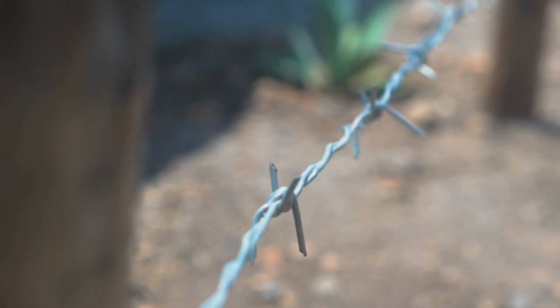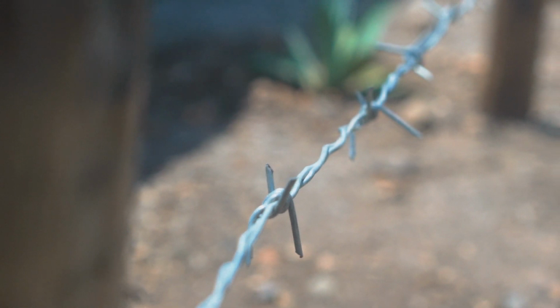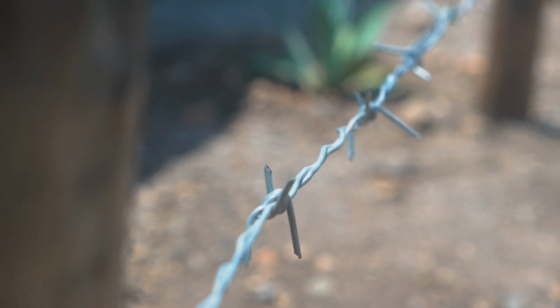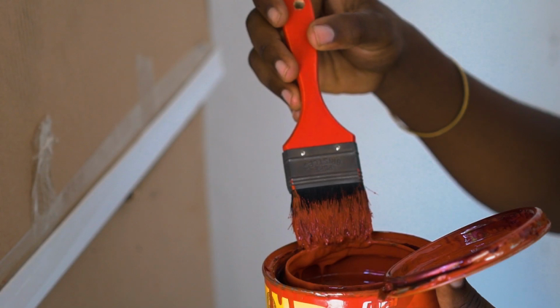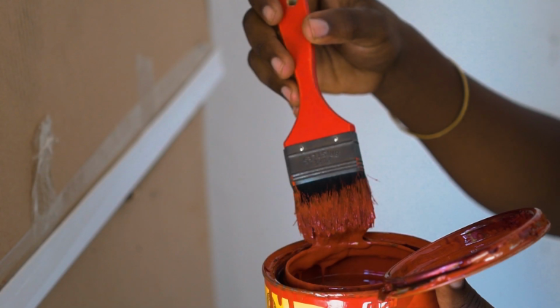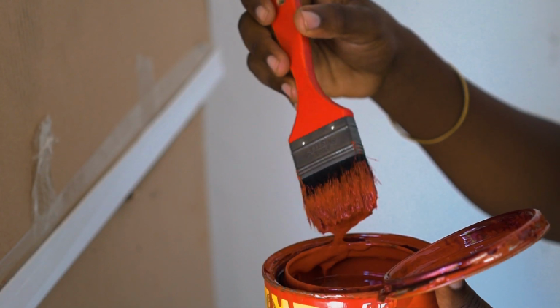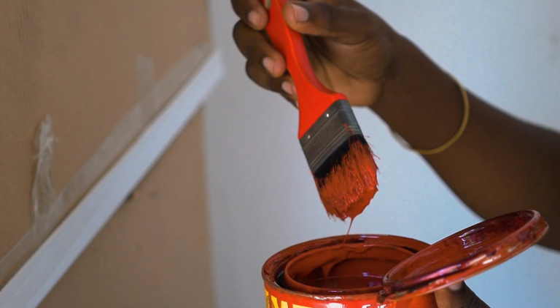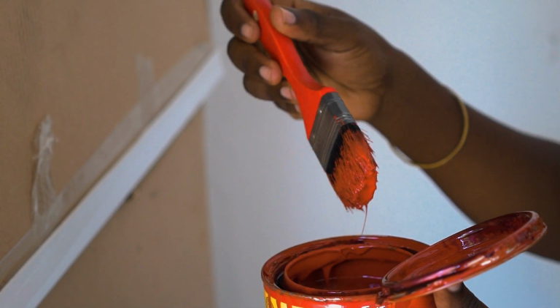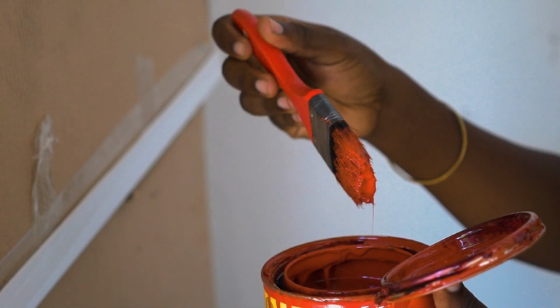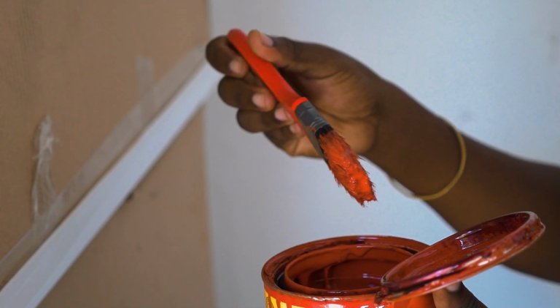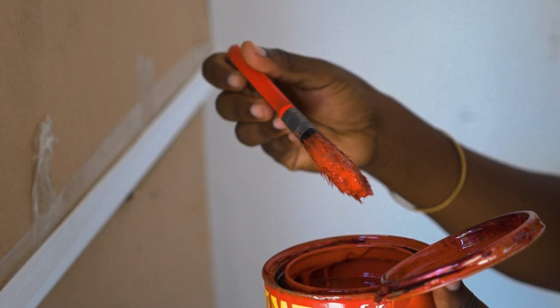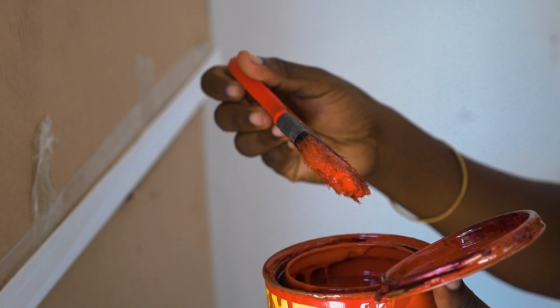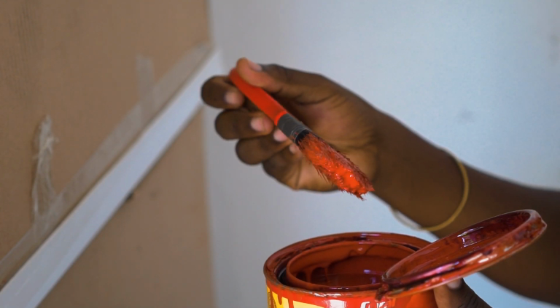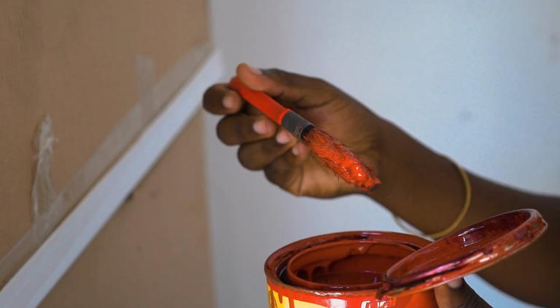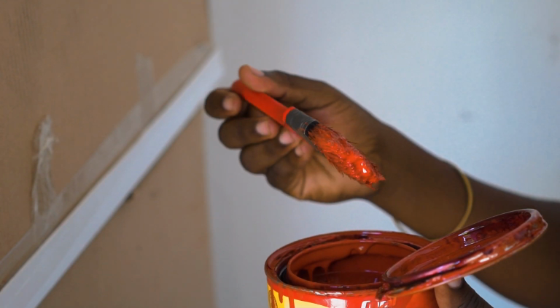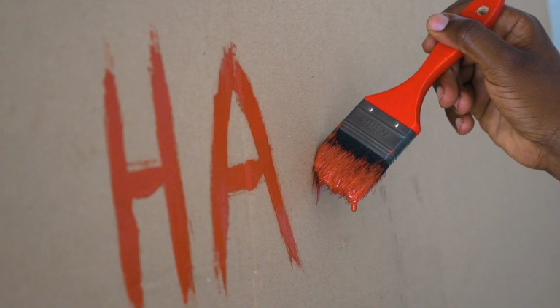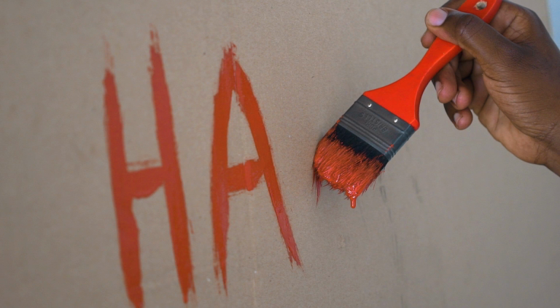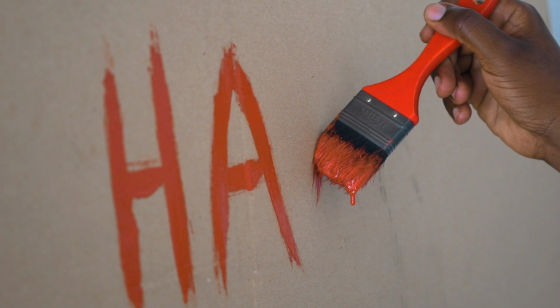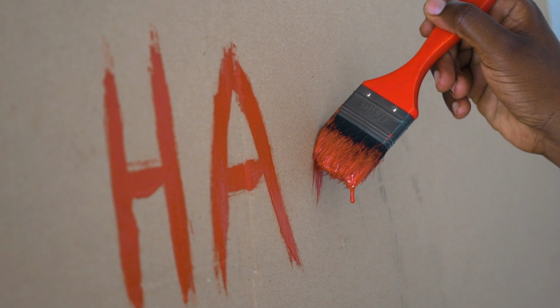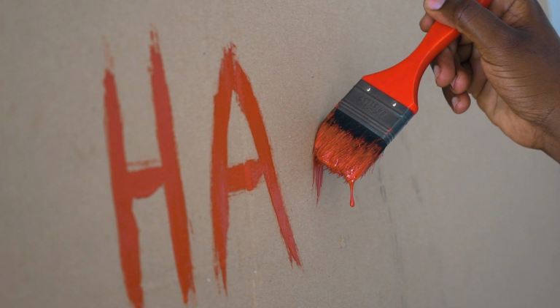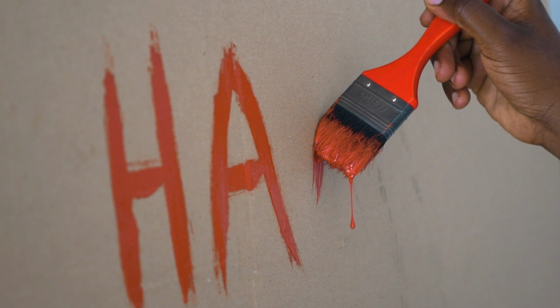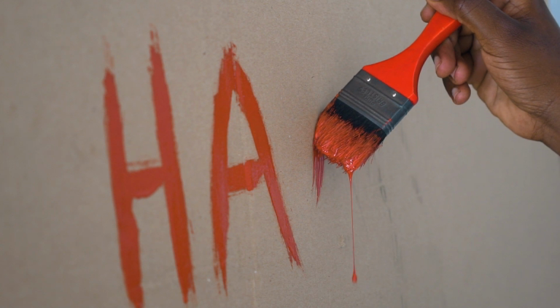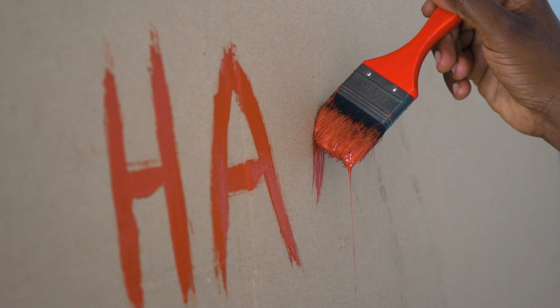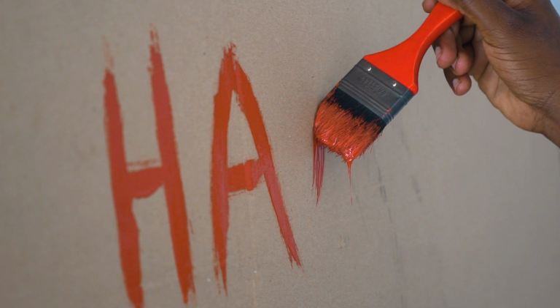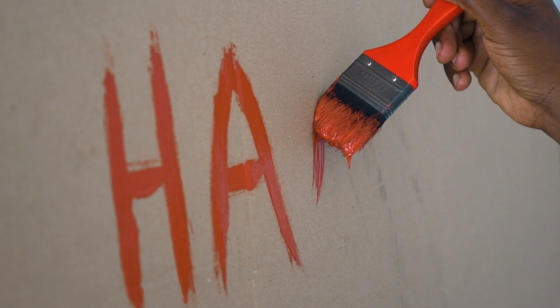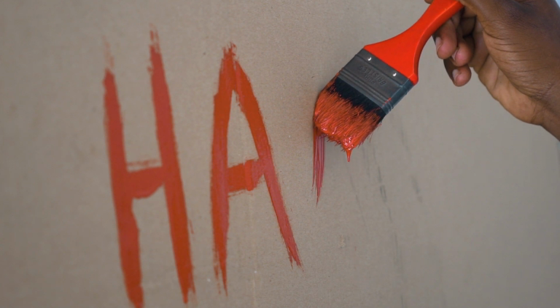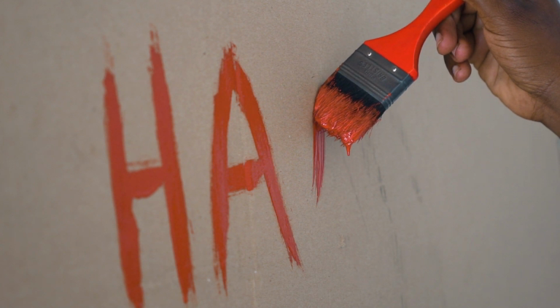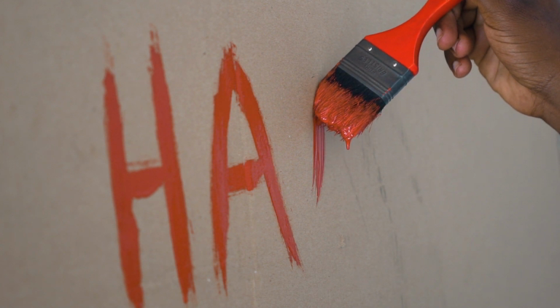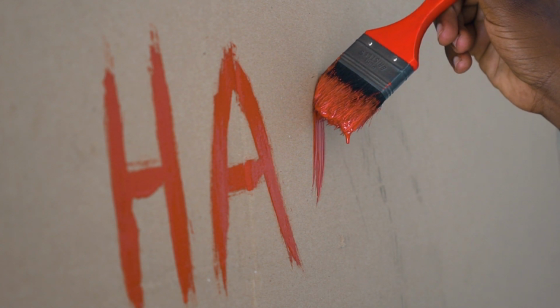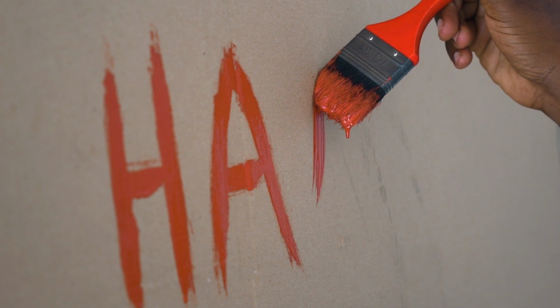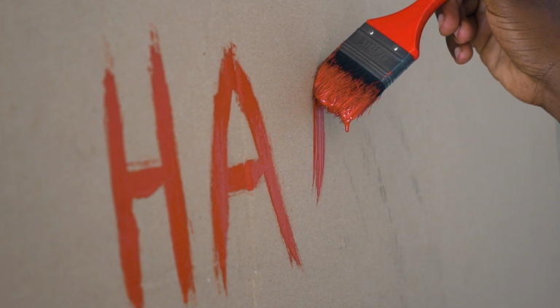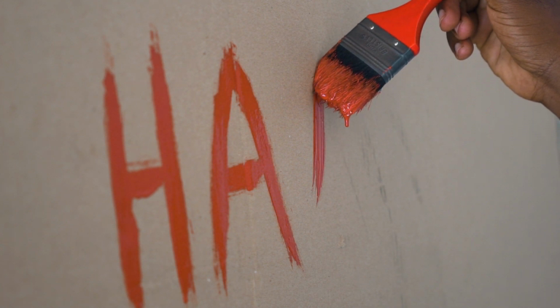Another good trick is to paint the name of your village on the back of the panel. If anyone manages to take it, you can easily identify it.